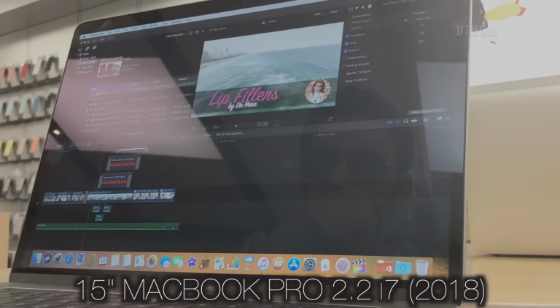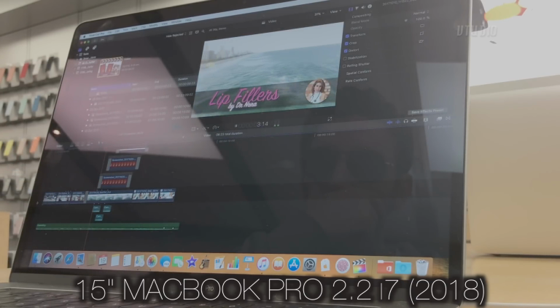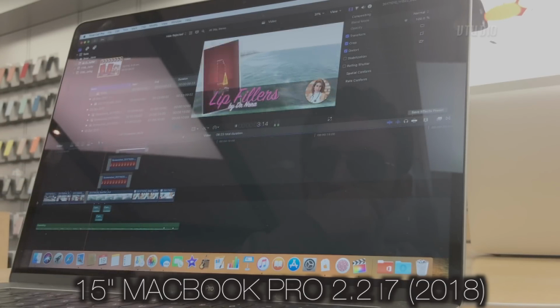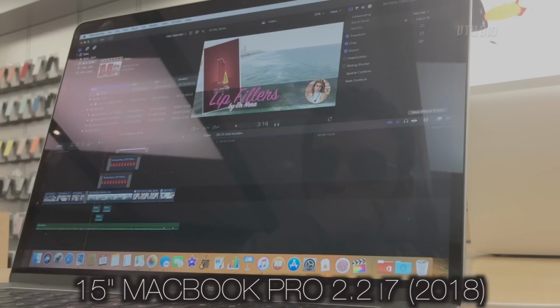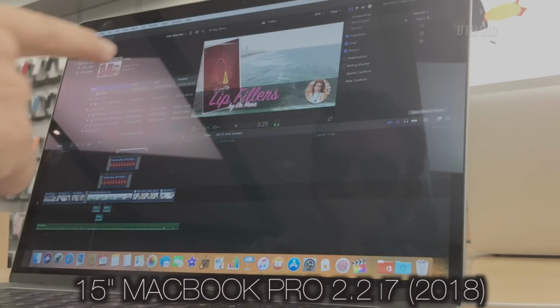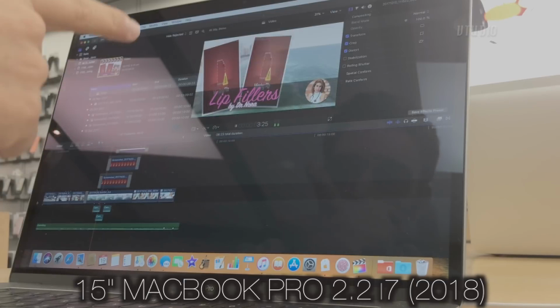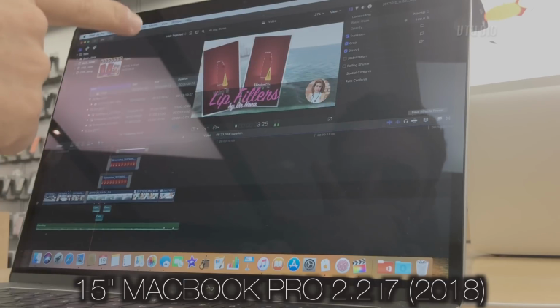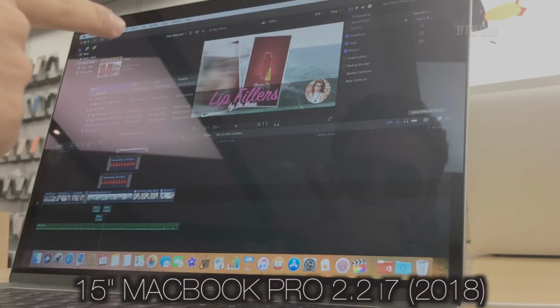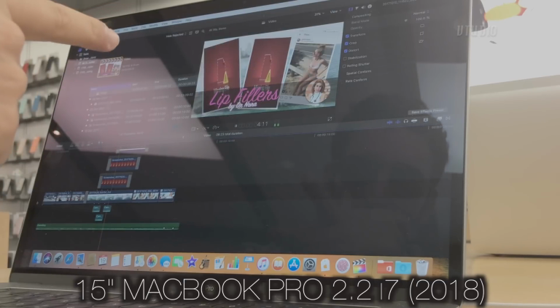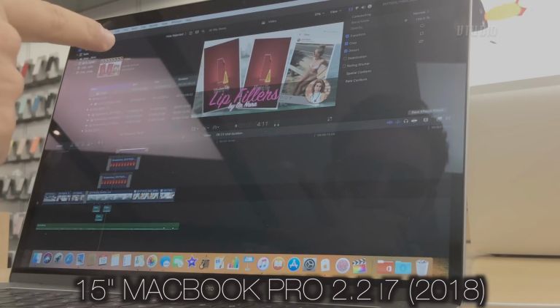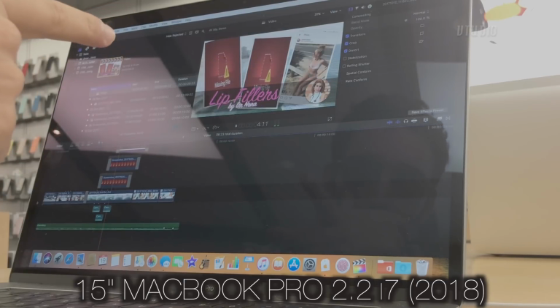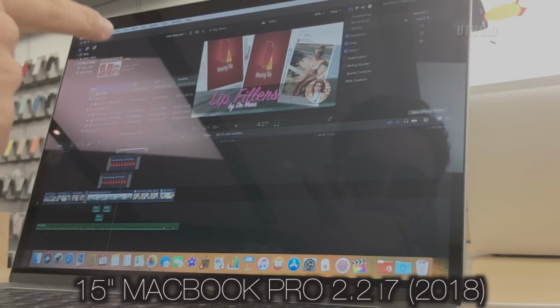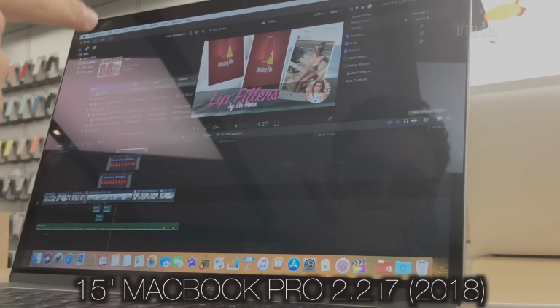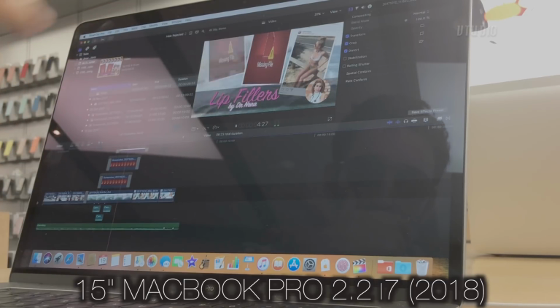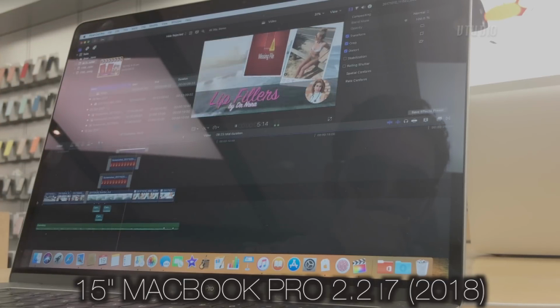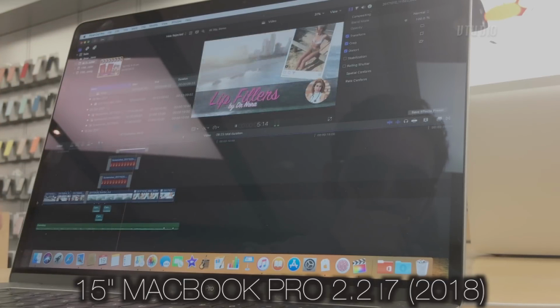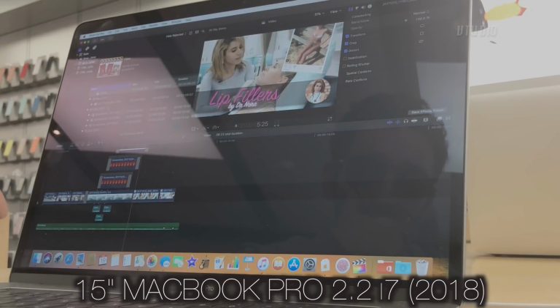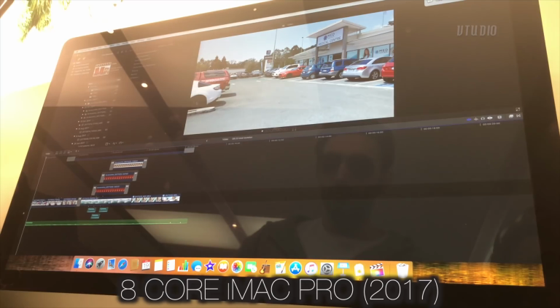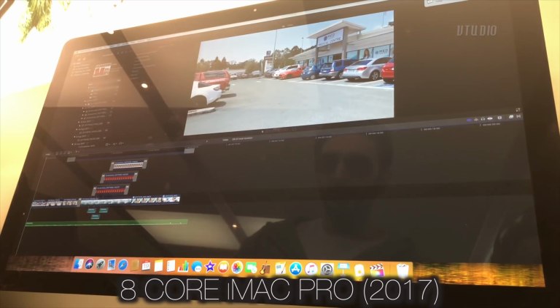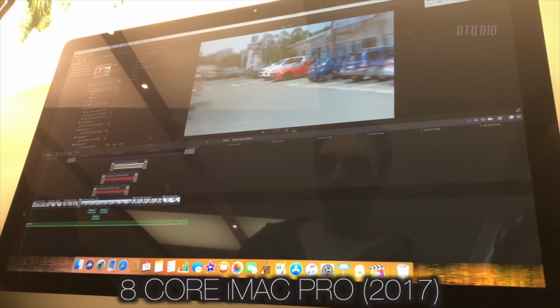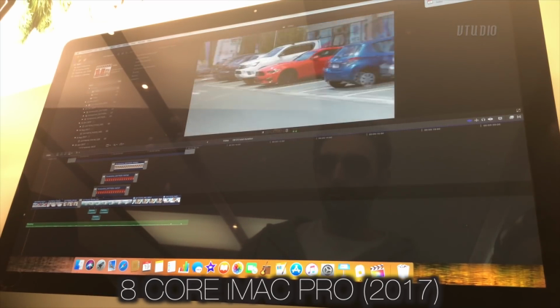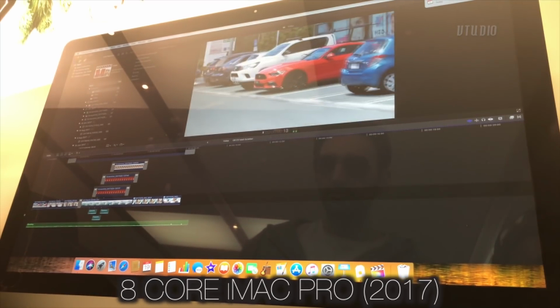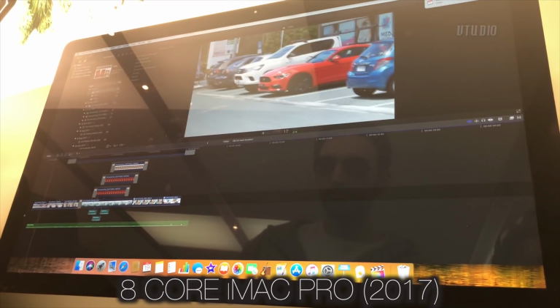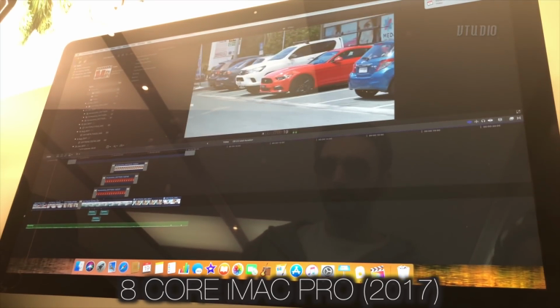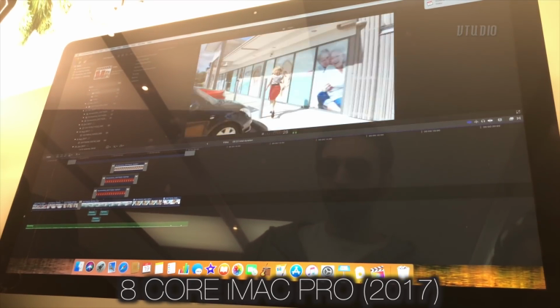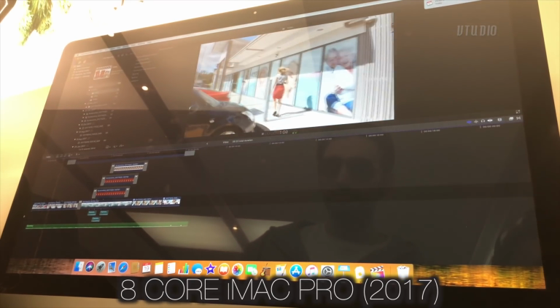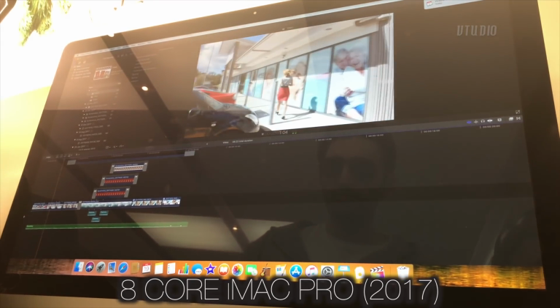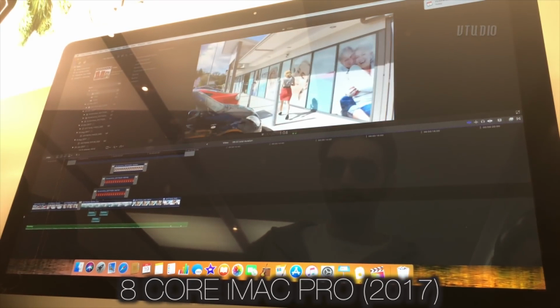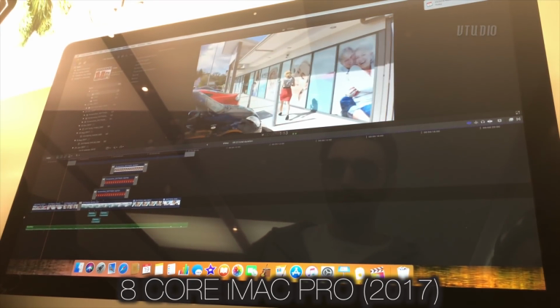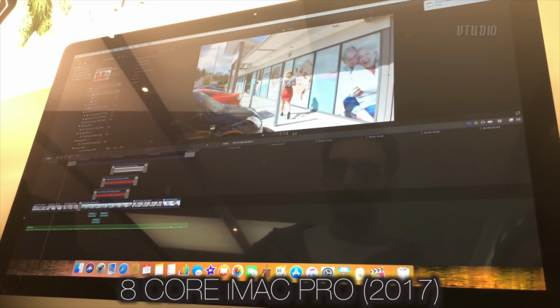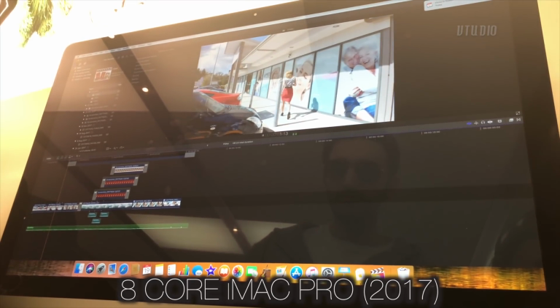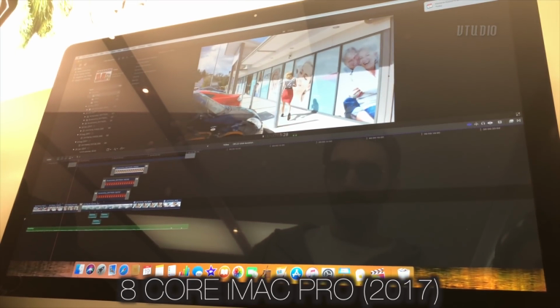What surprised me the most was how difficult the iMac Pro handled this task.